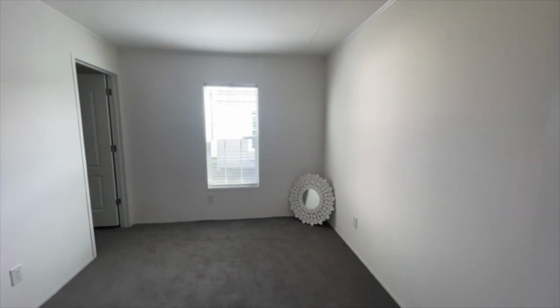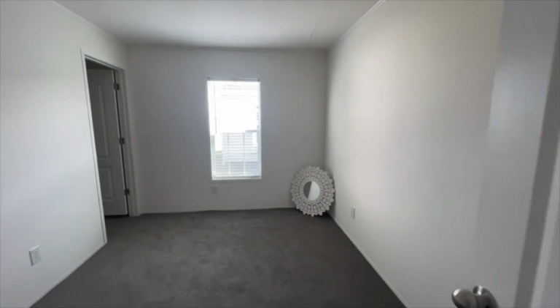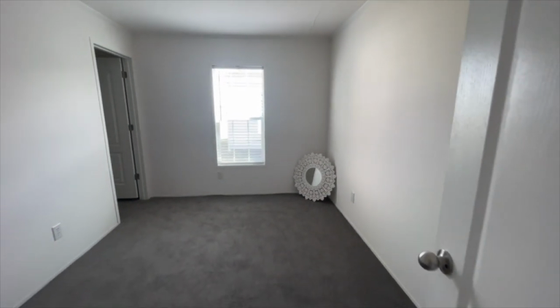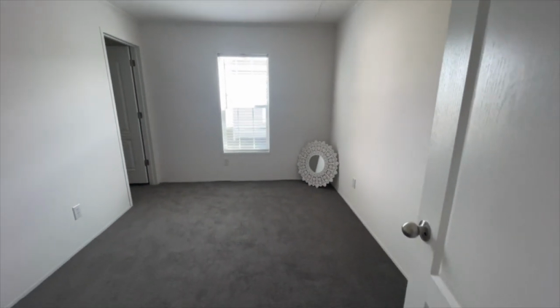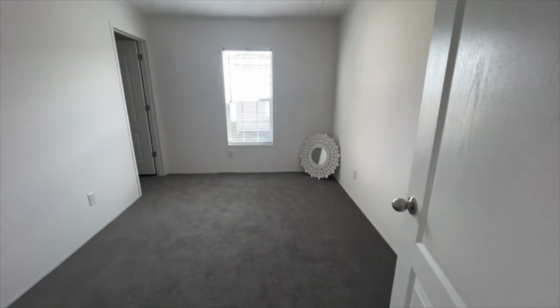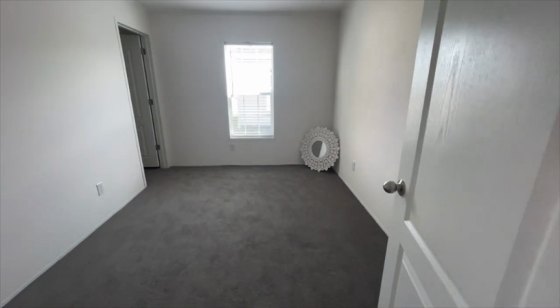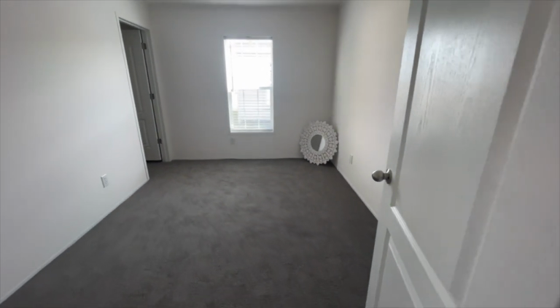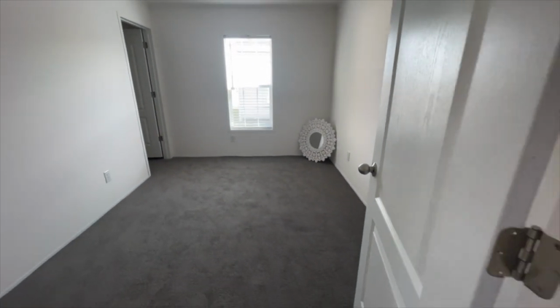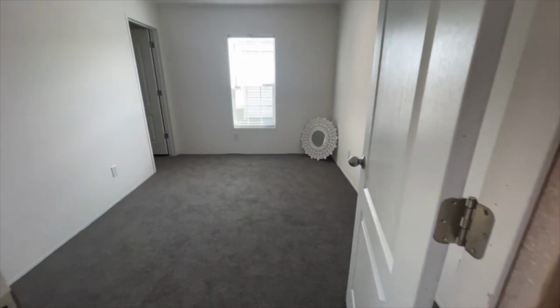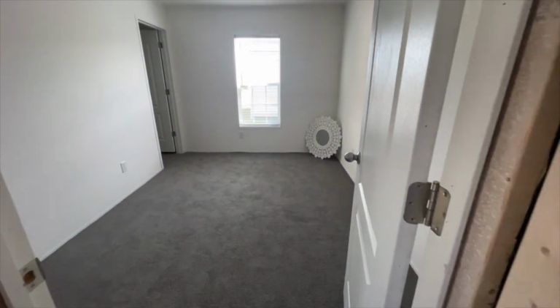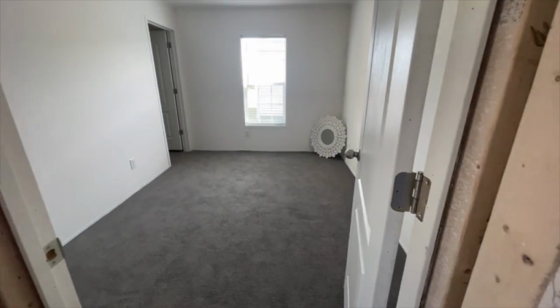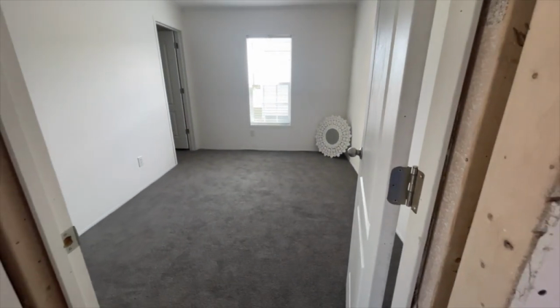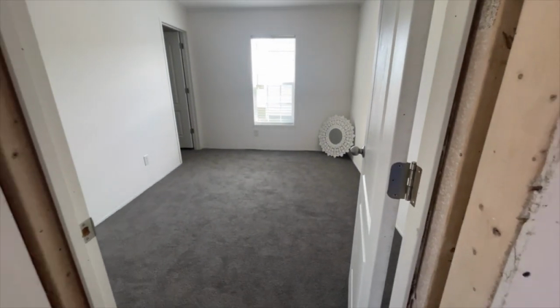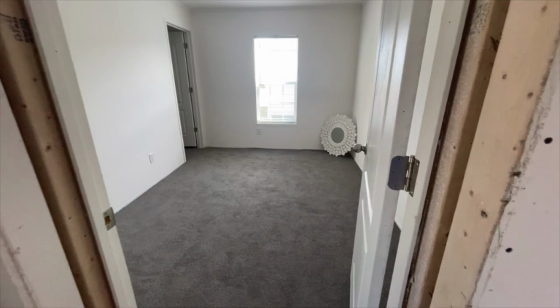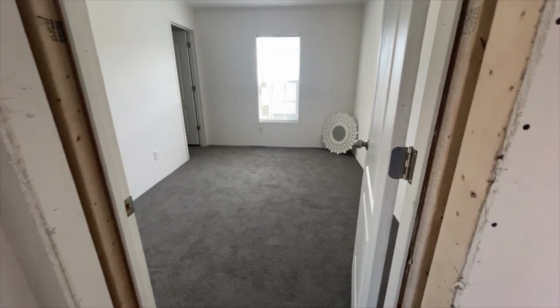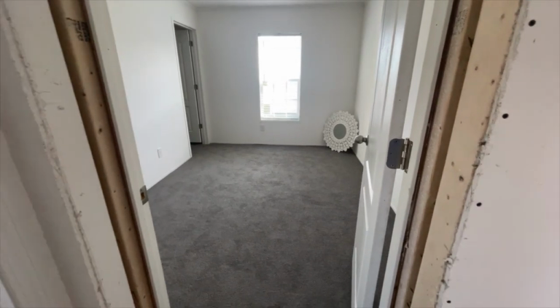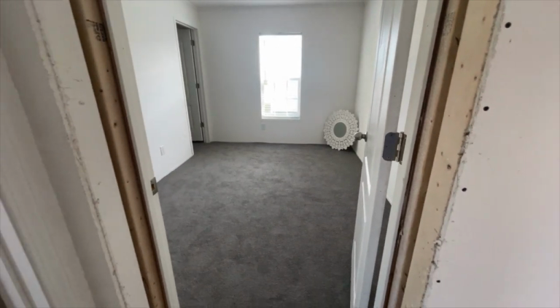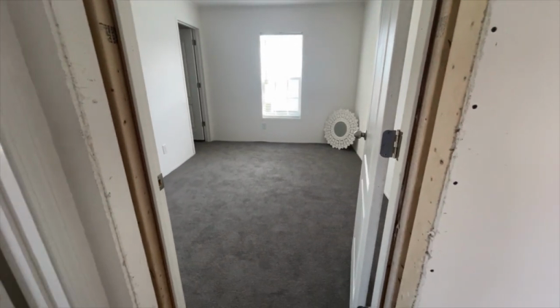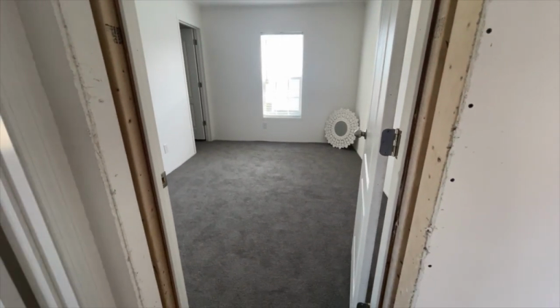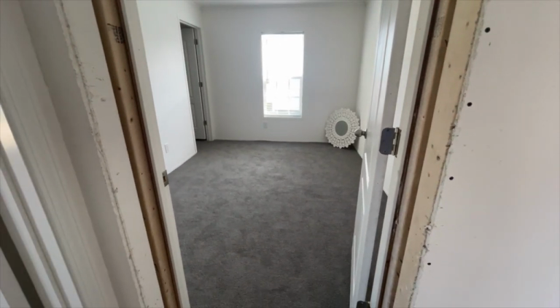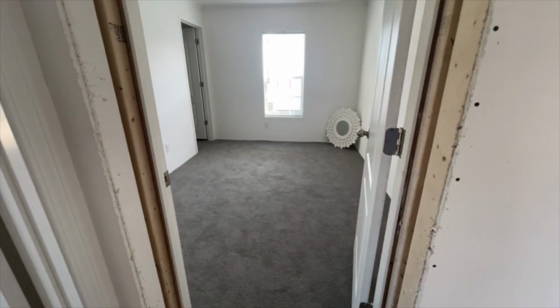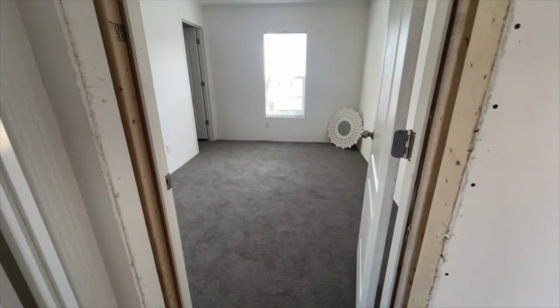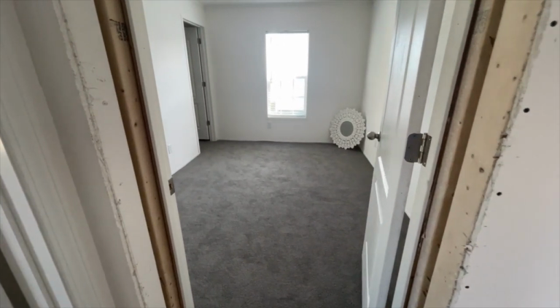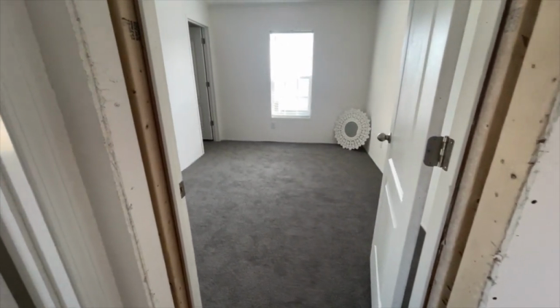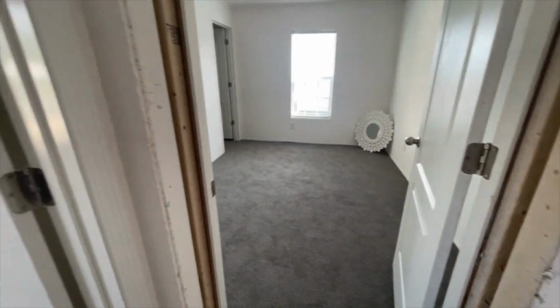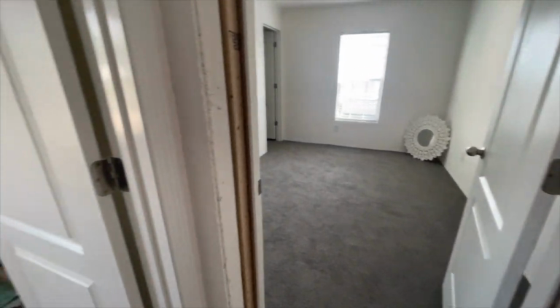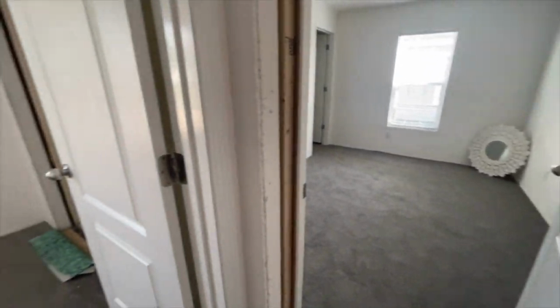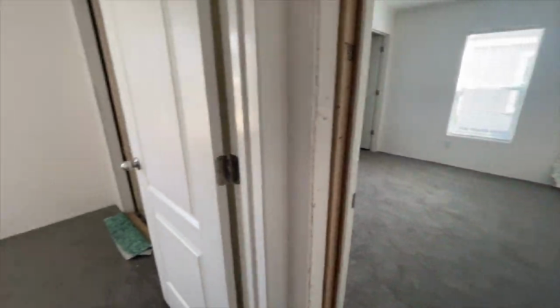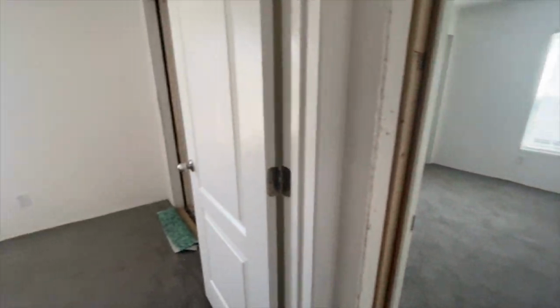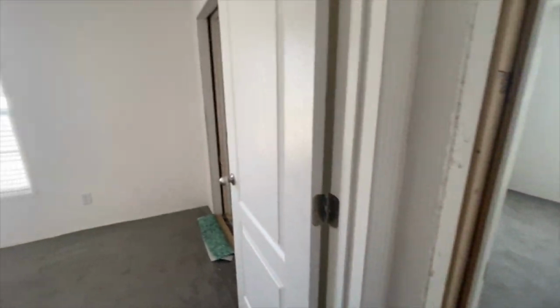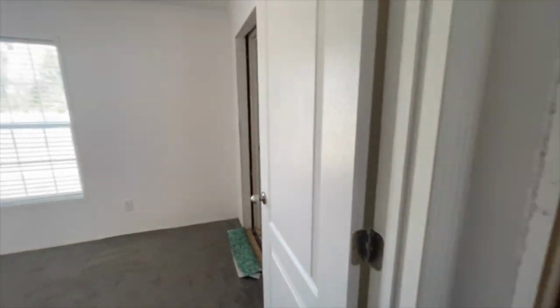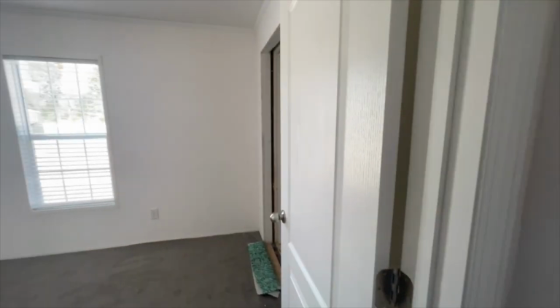Did you love the walk-in closet? I did too. Now let's go check out the second additional bedroom, and I'll let you go in and check that one out alone as well.